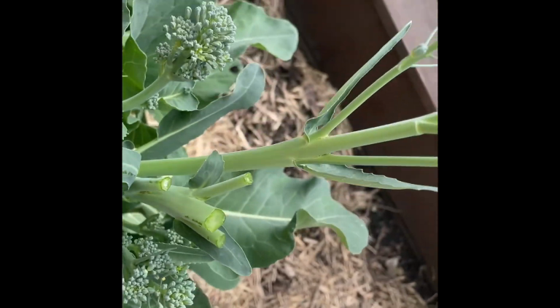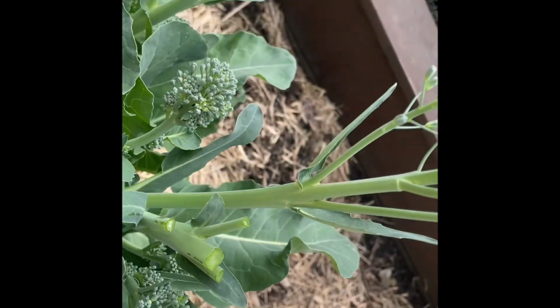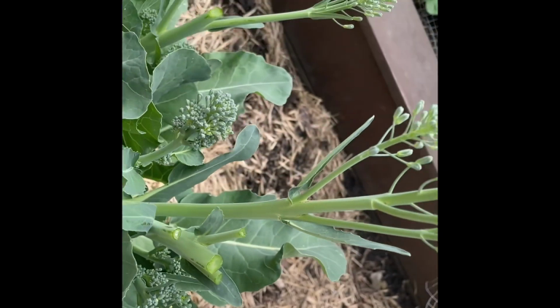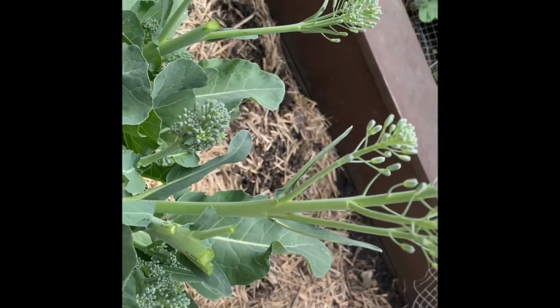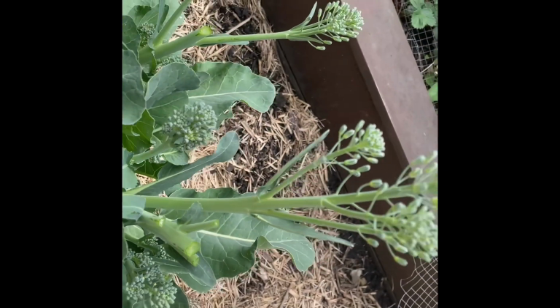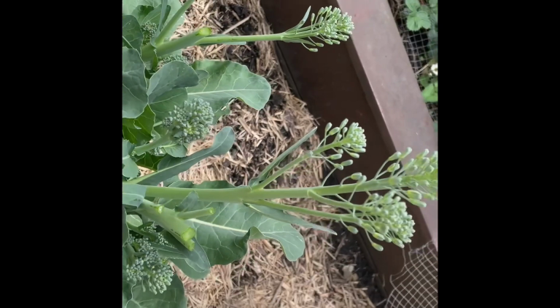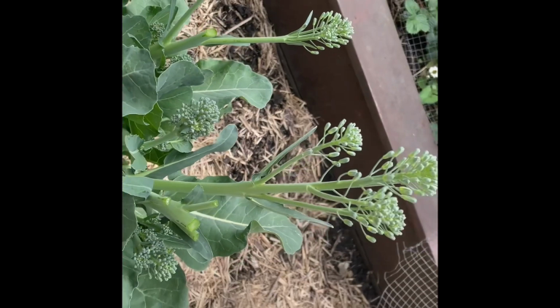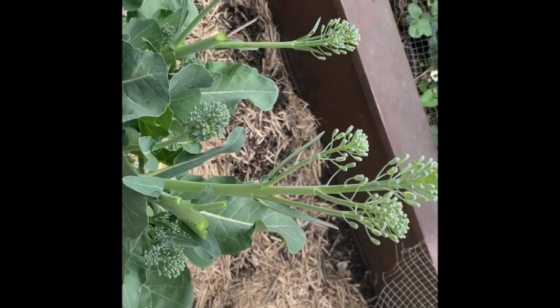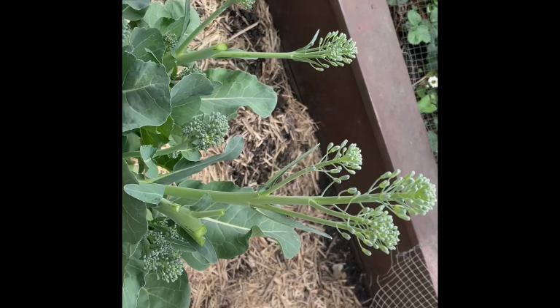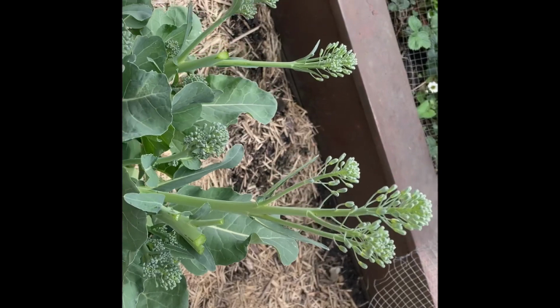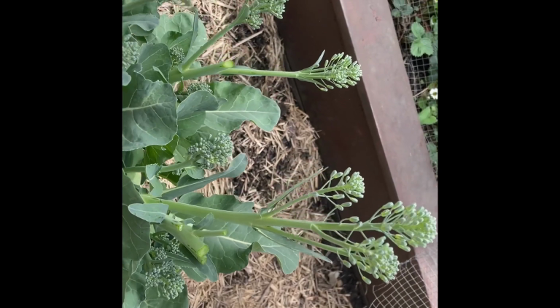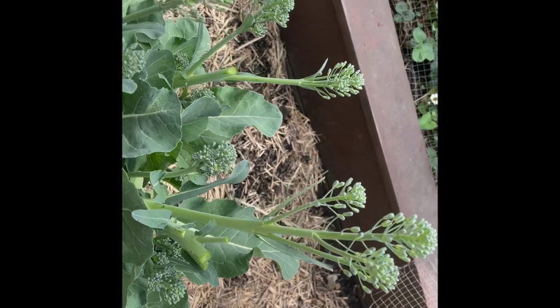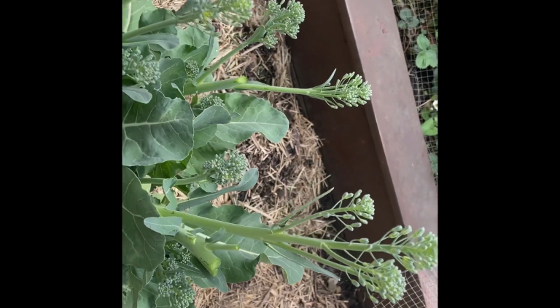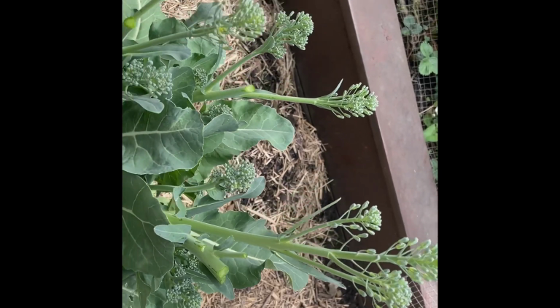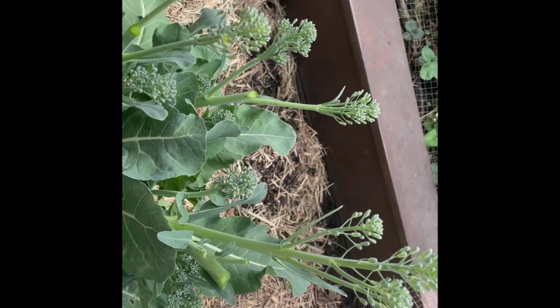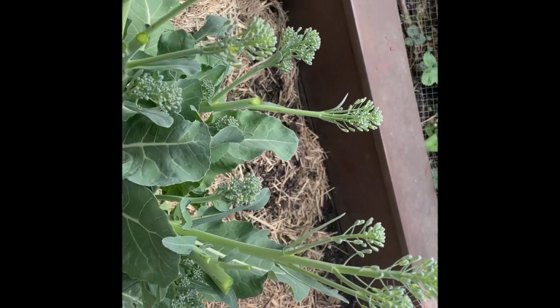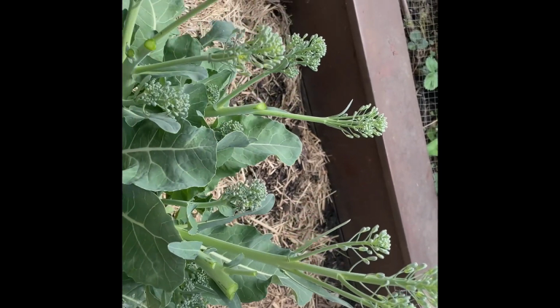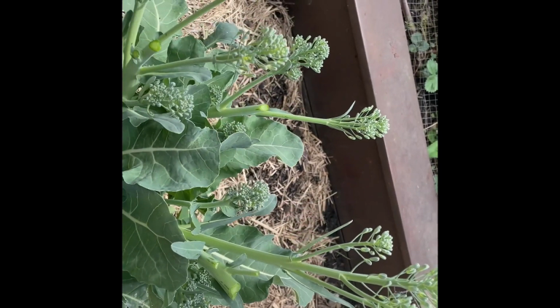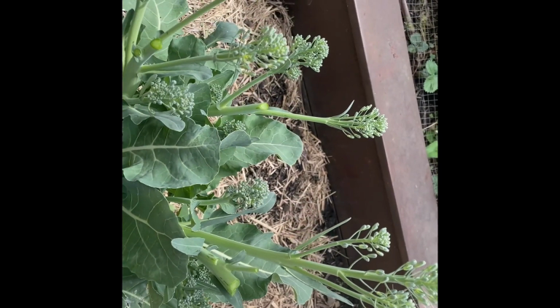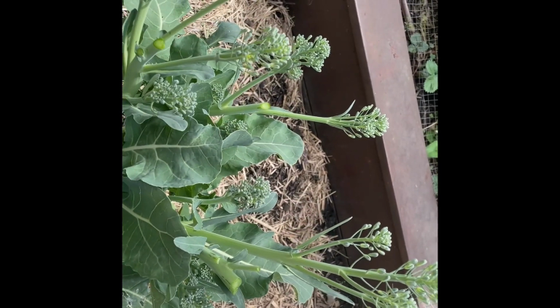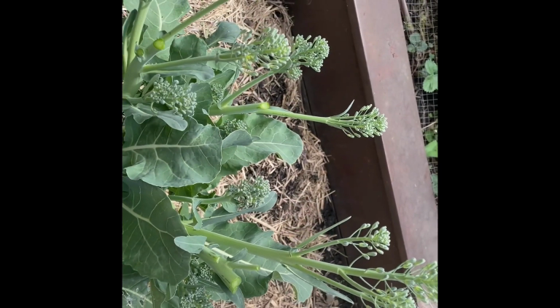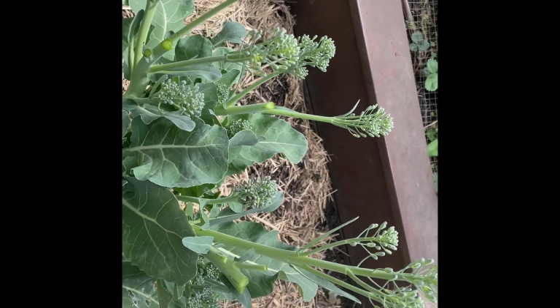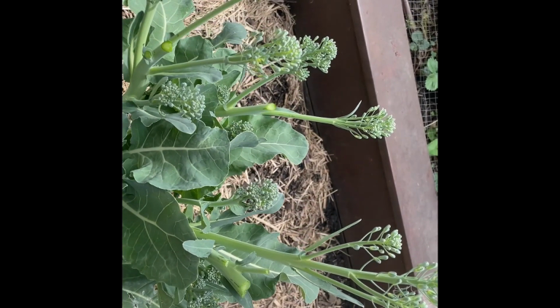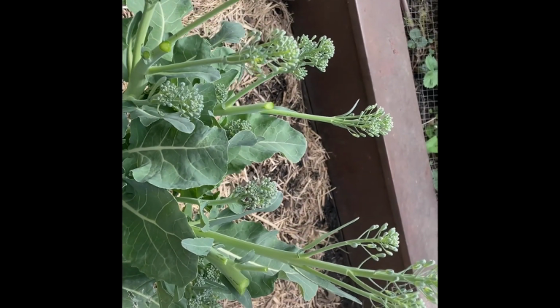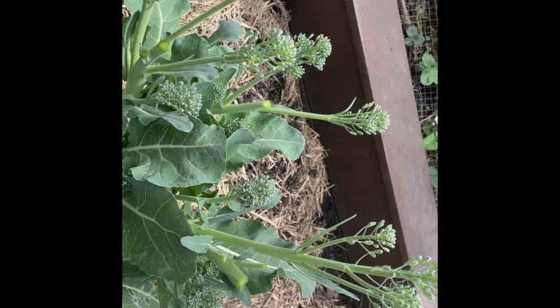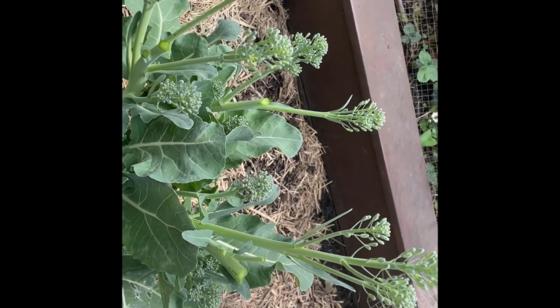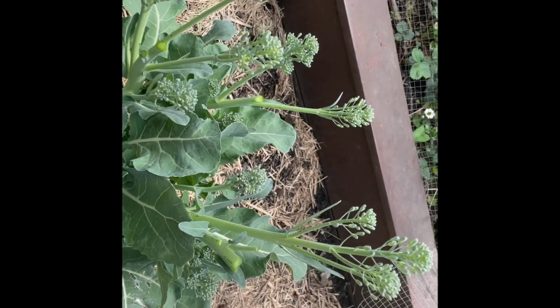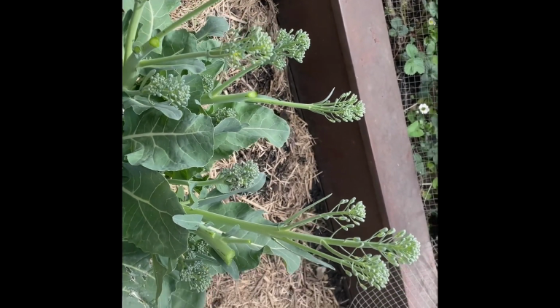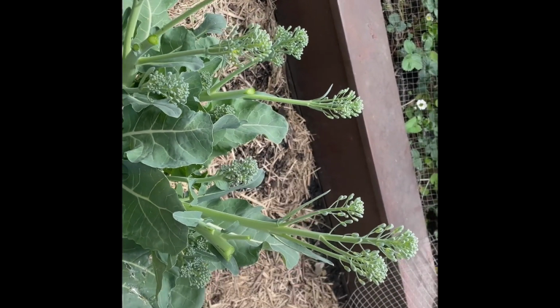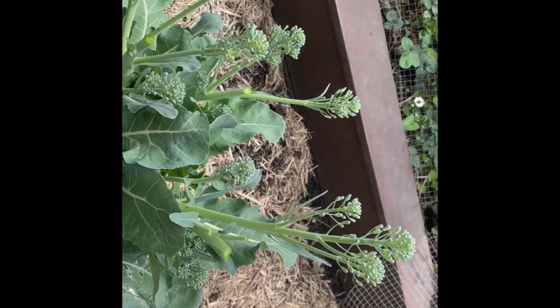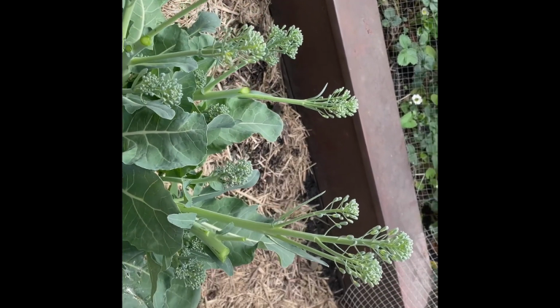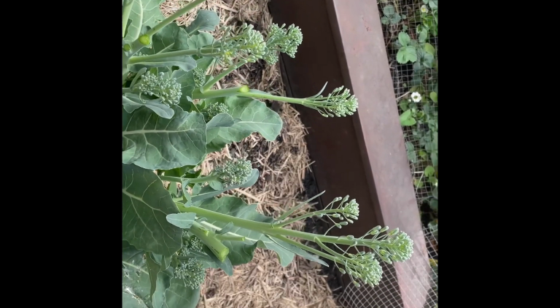That's how I've got so much produce during the season.